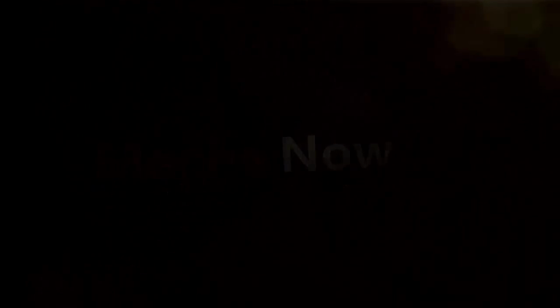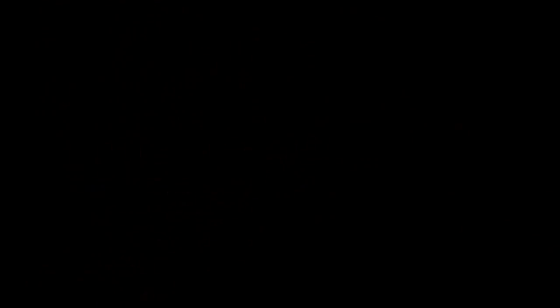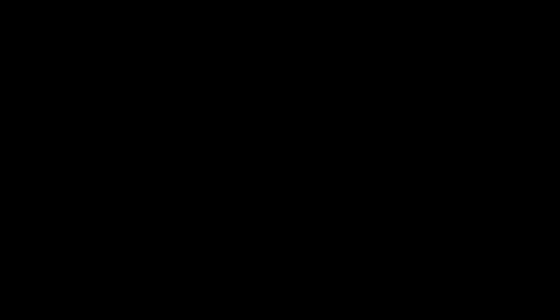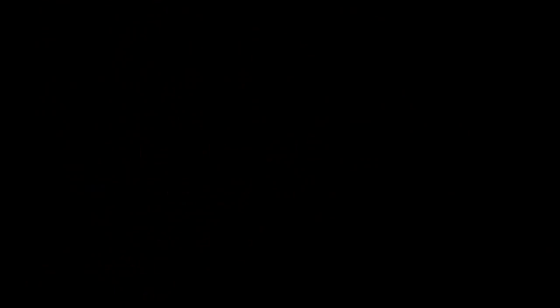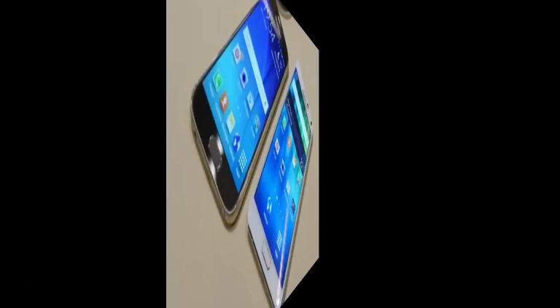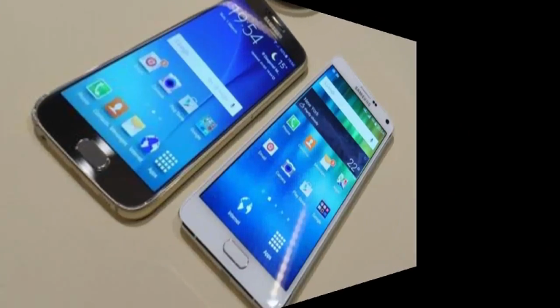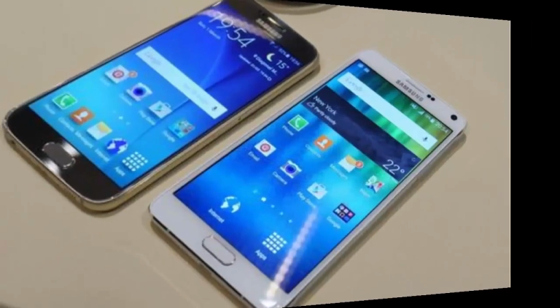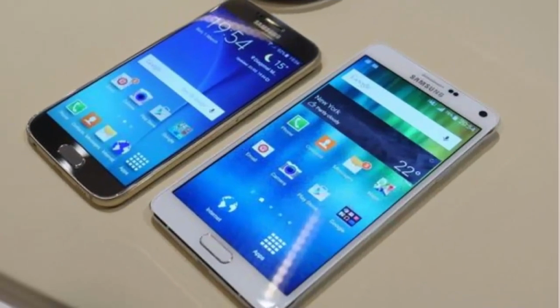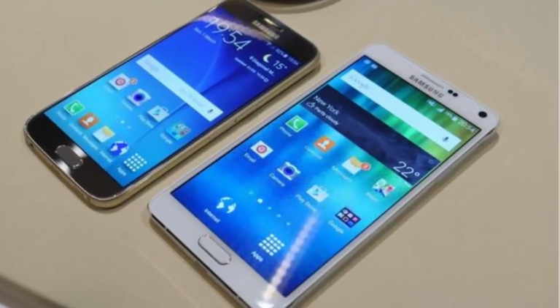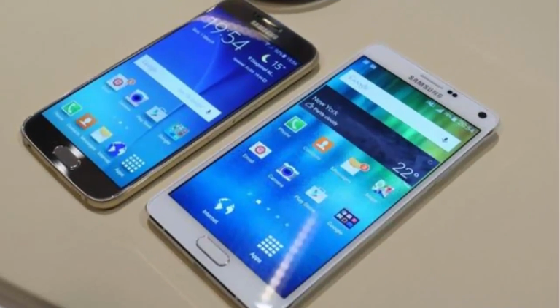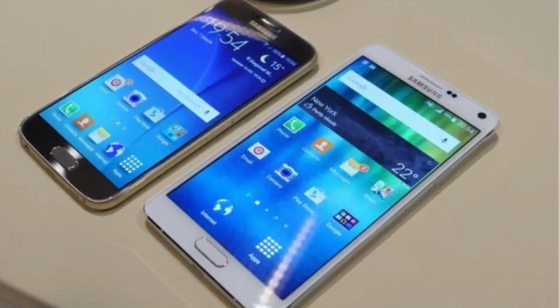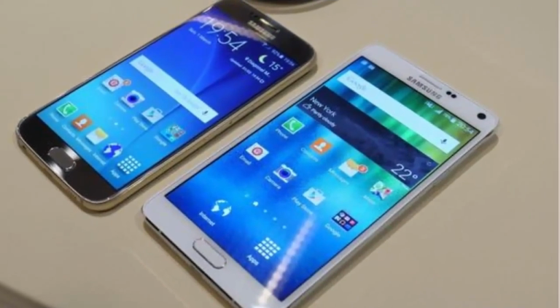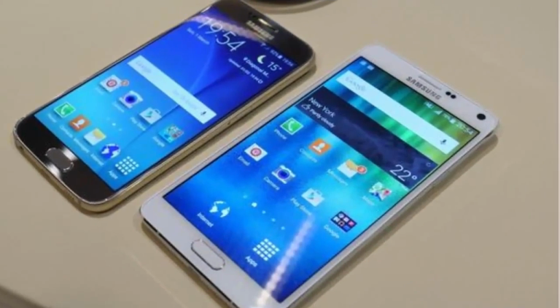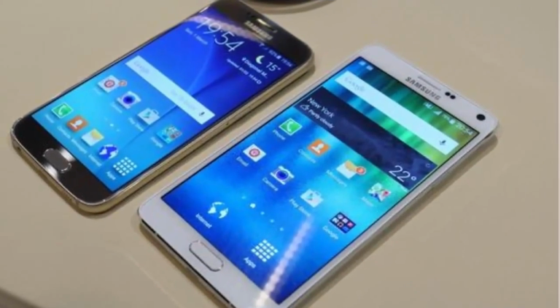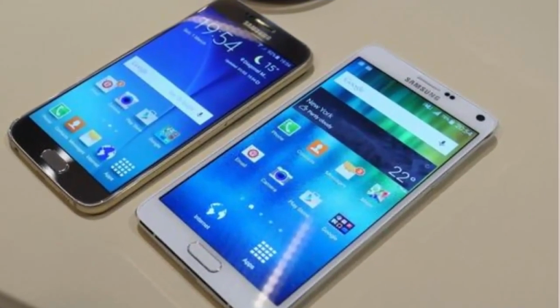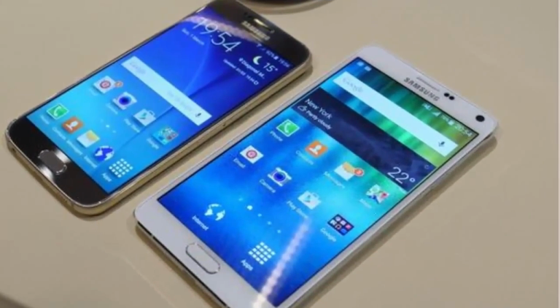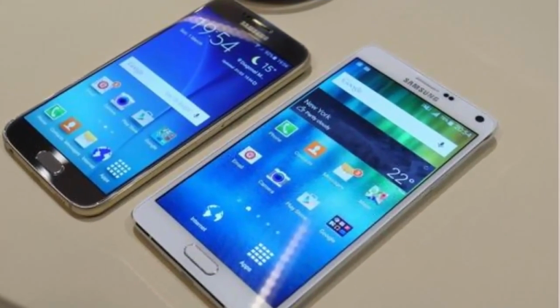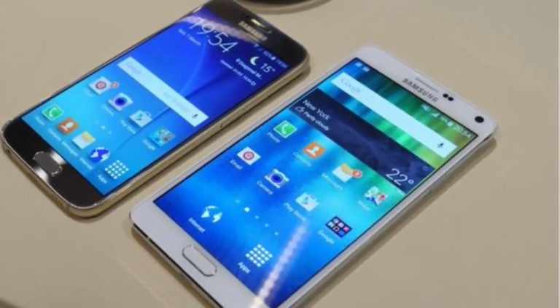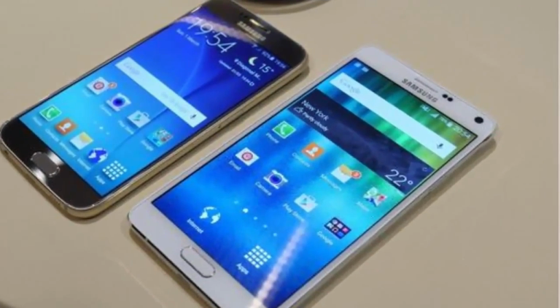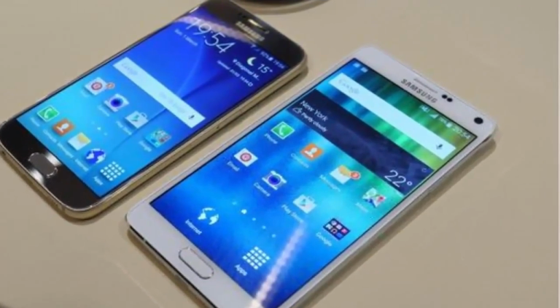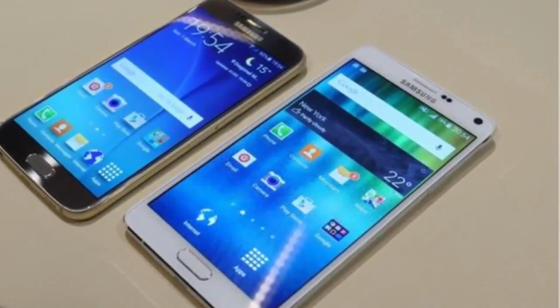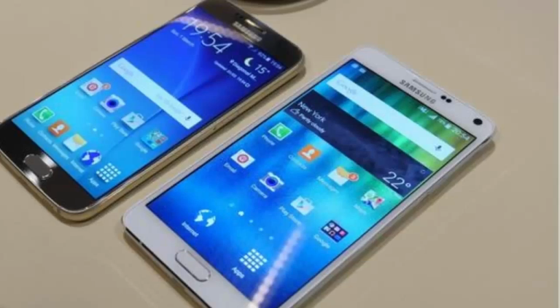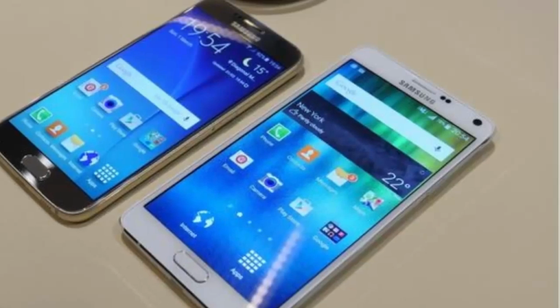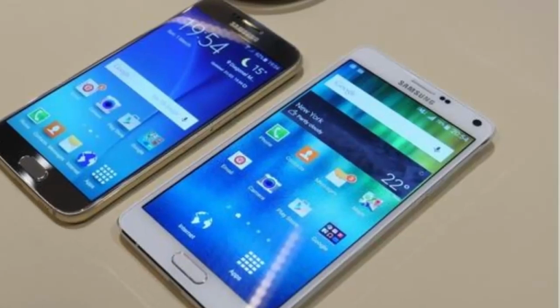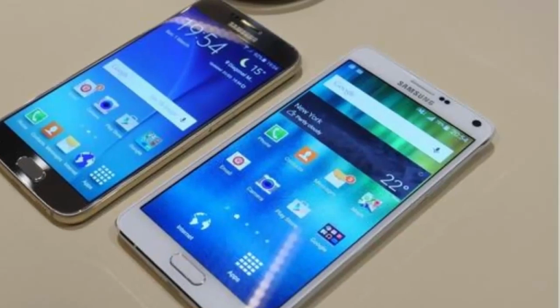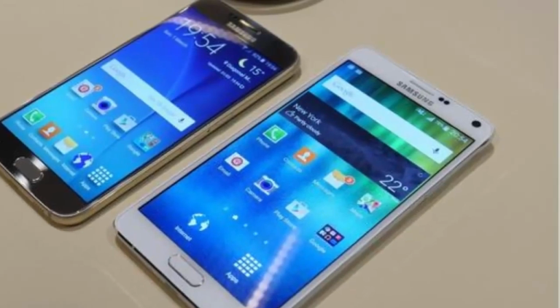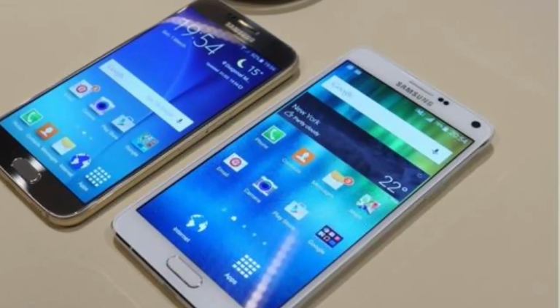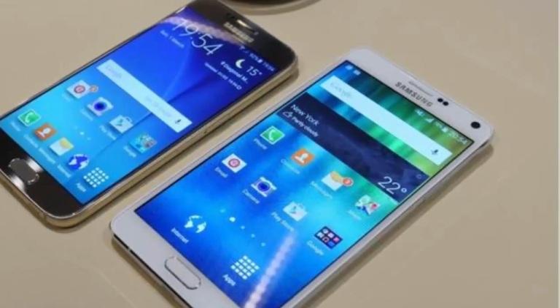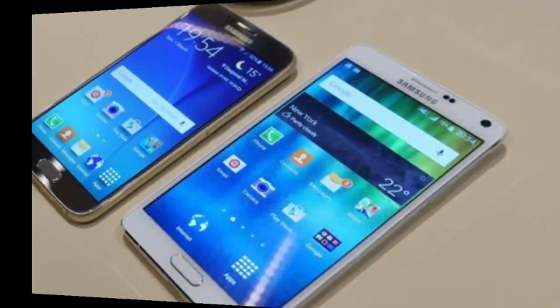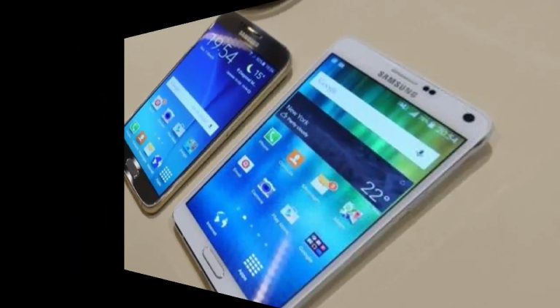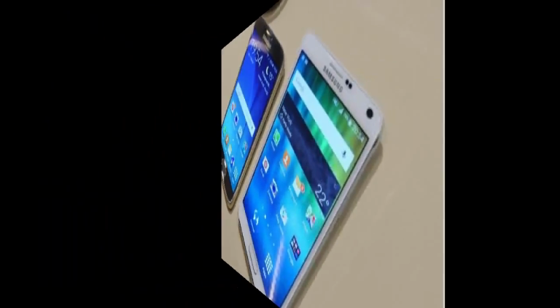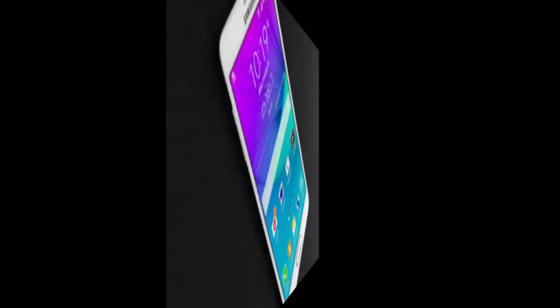Hi guys, today I am gonna talk about the comparison of Samsung Galaxy S6 and Samsung Galaxy Note 4.